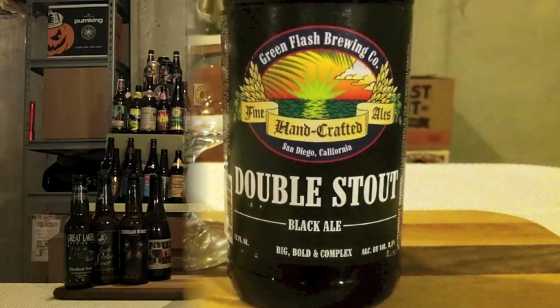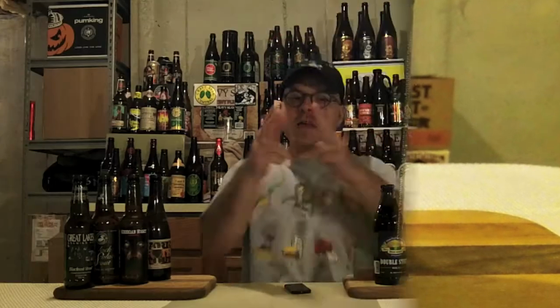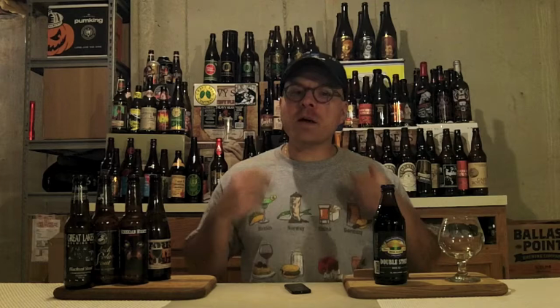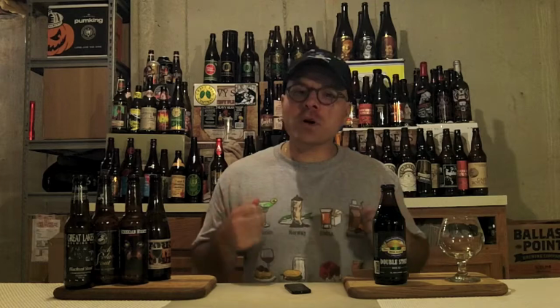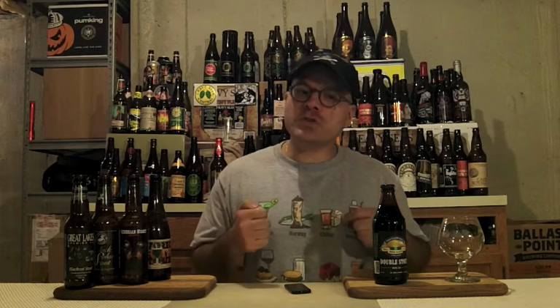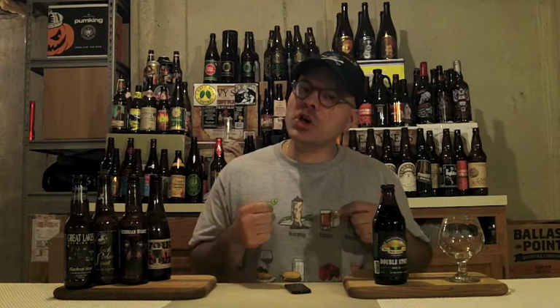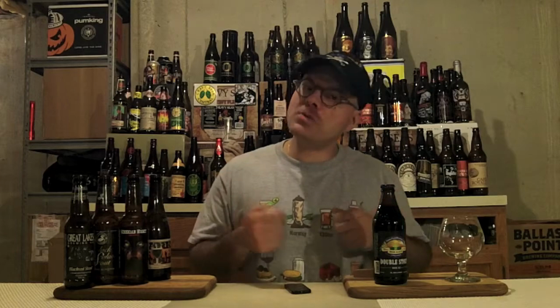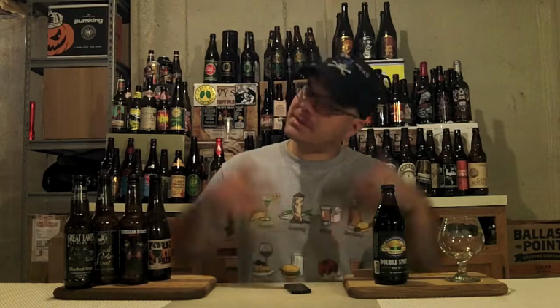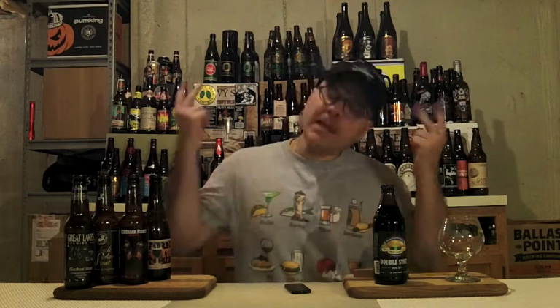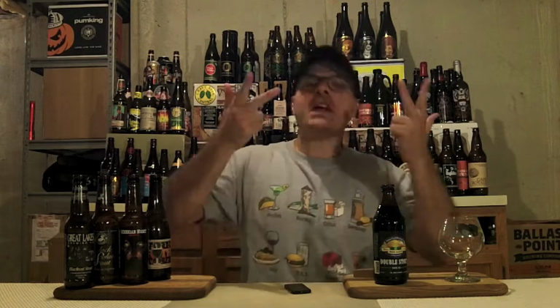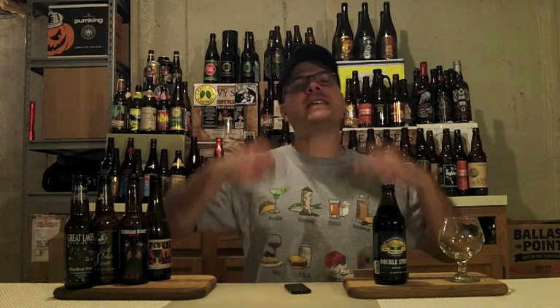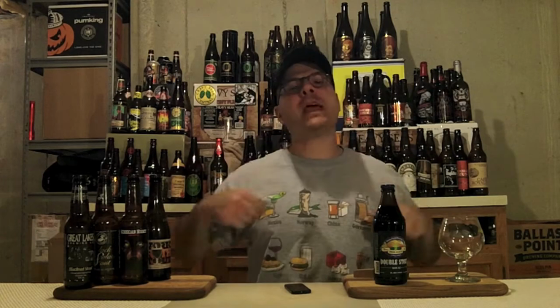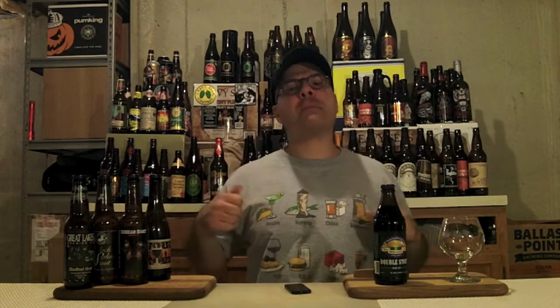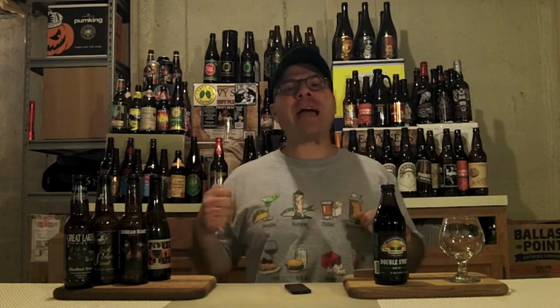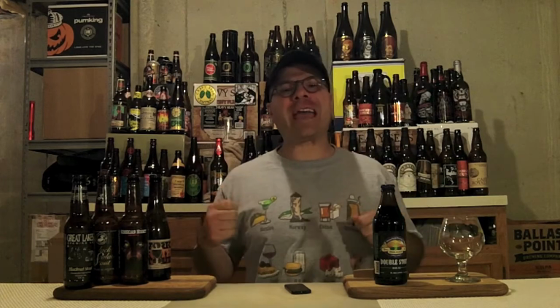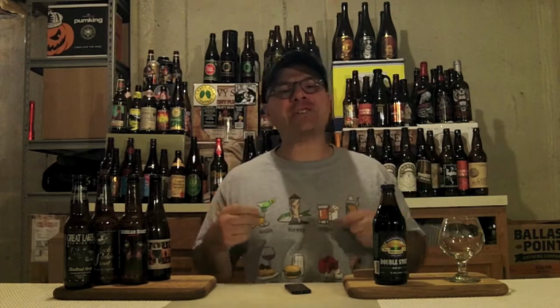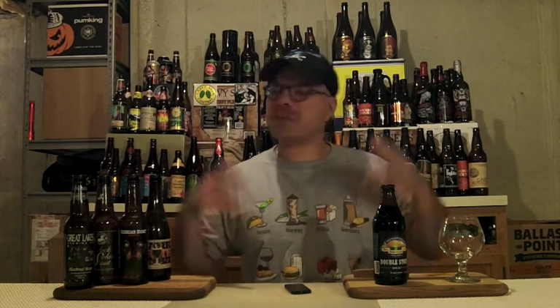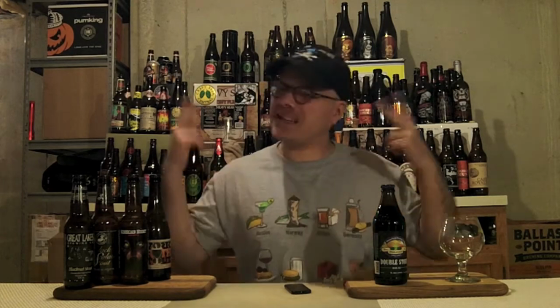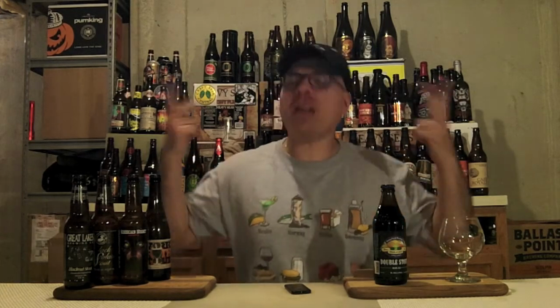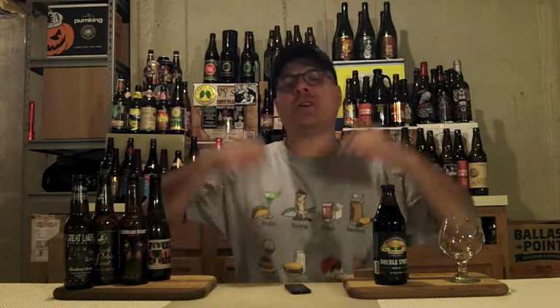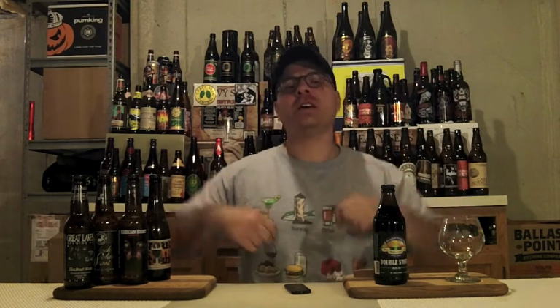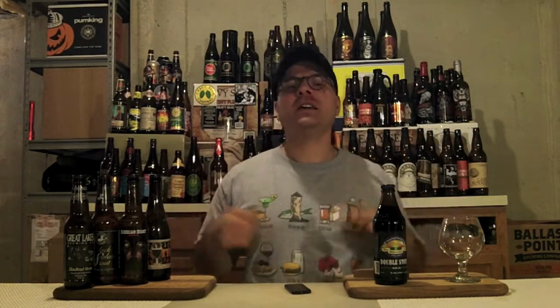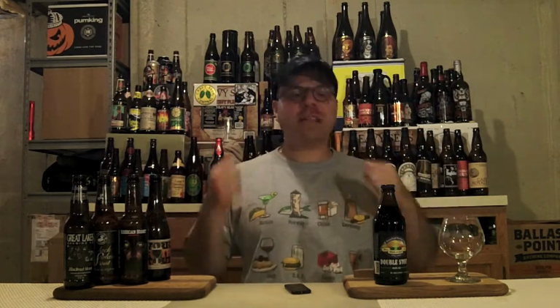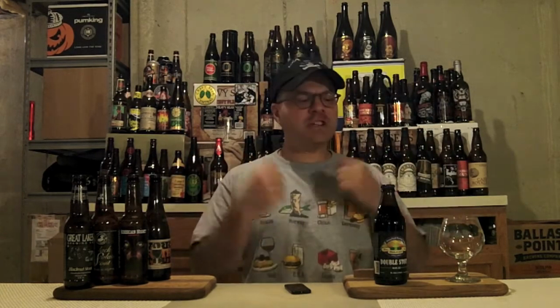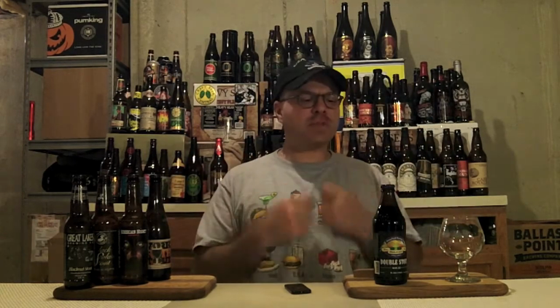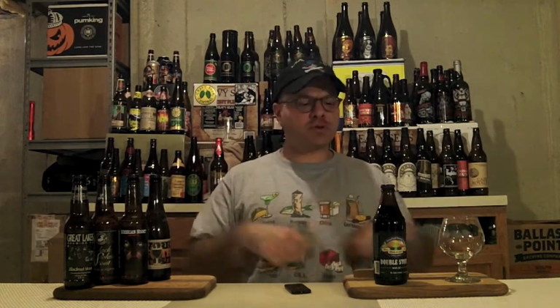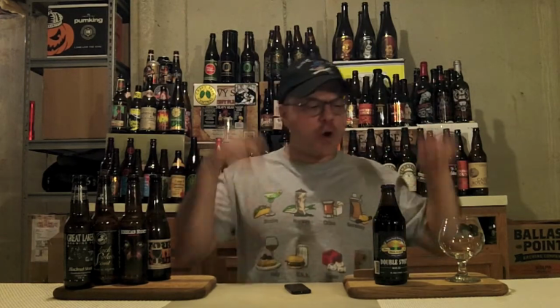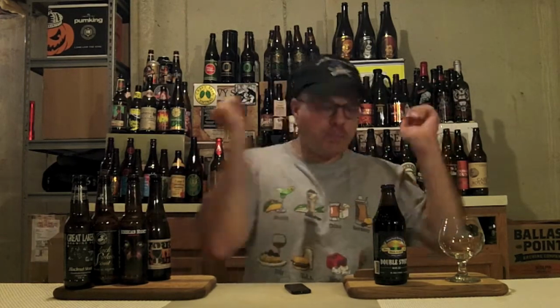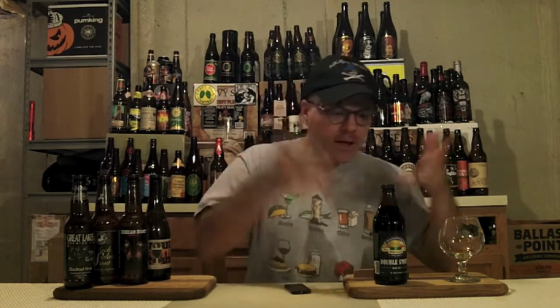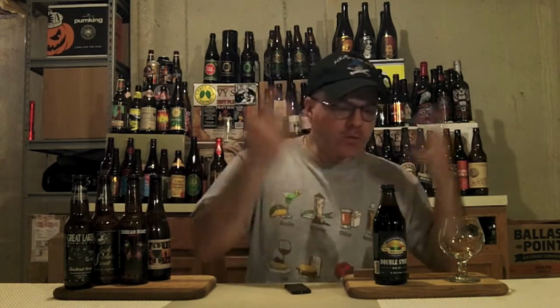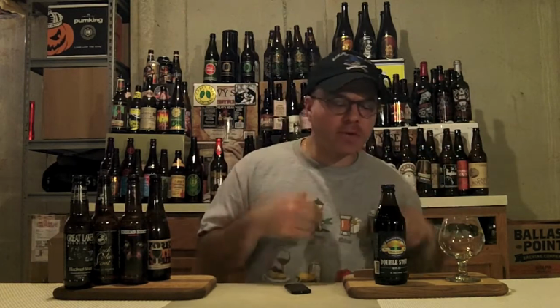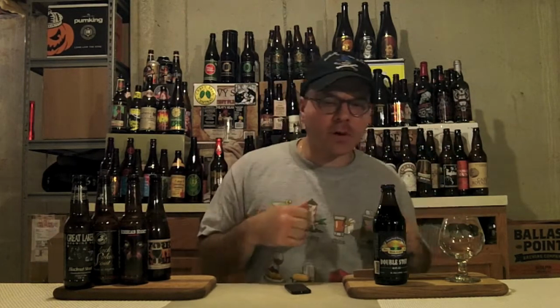Hello Brutube! DJ's here, back again with another DJ's Brutube Beer Review!